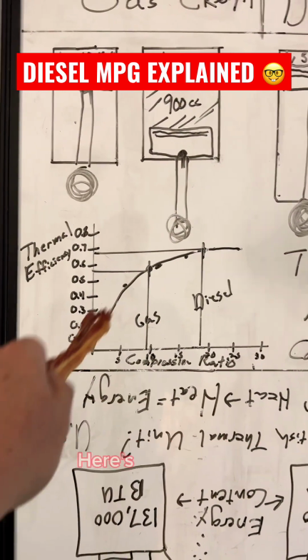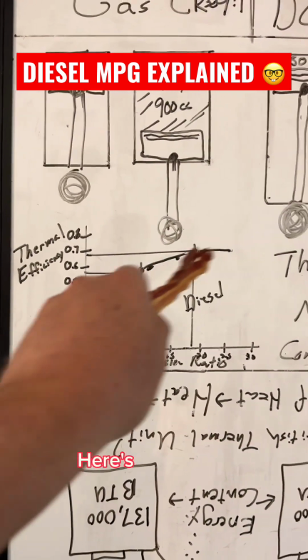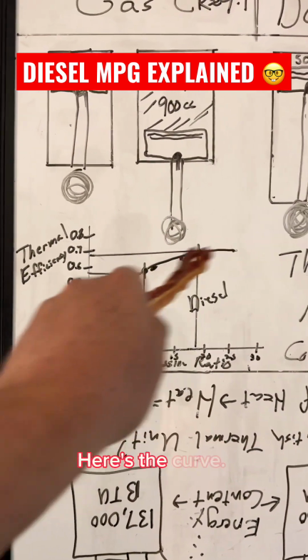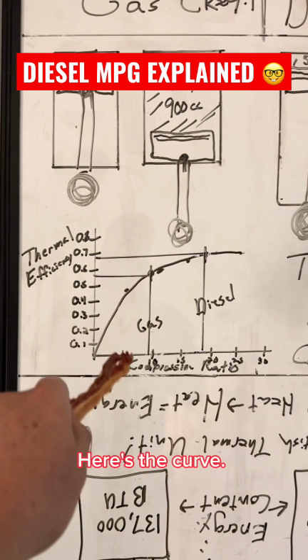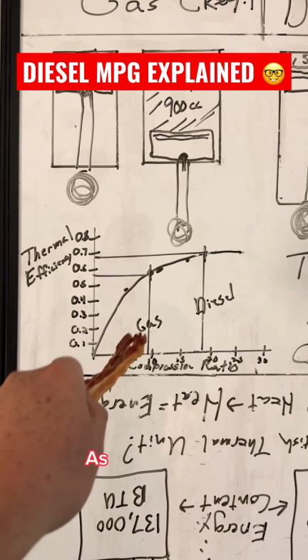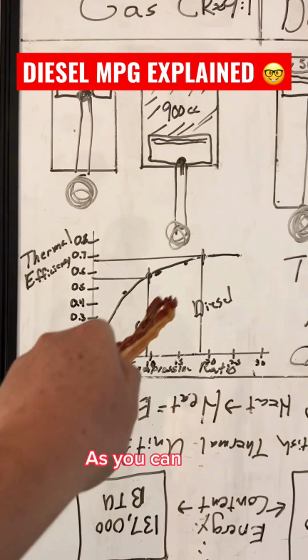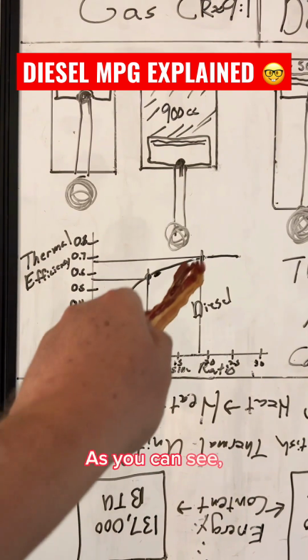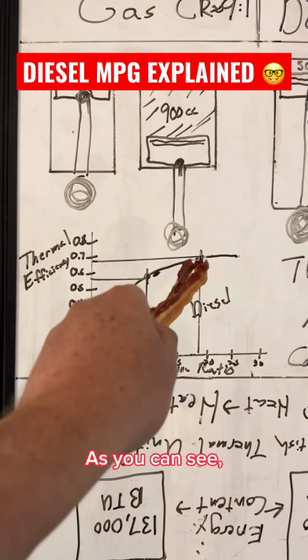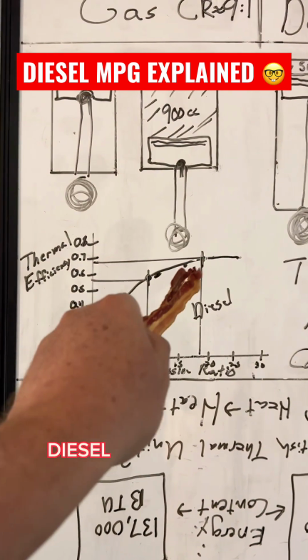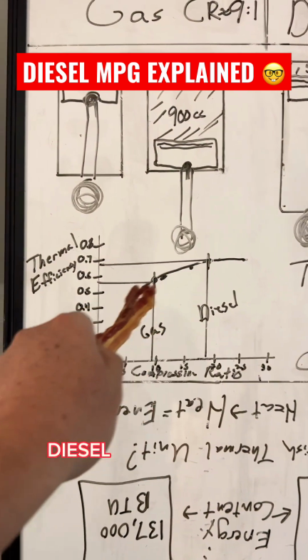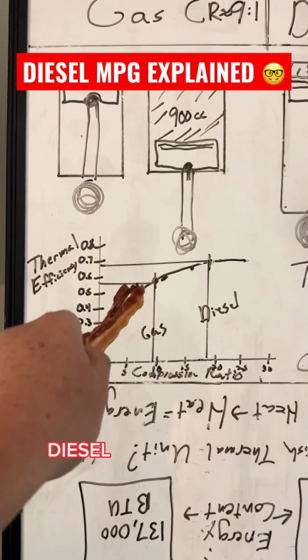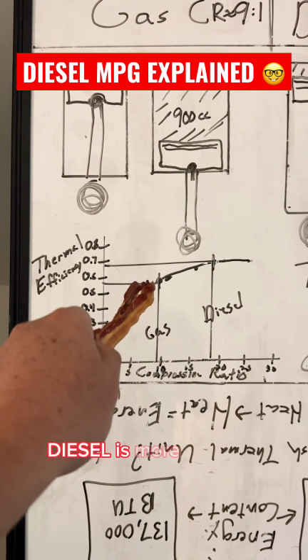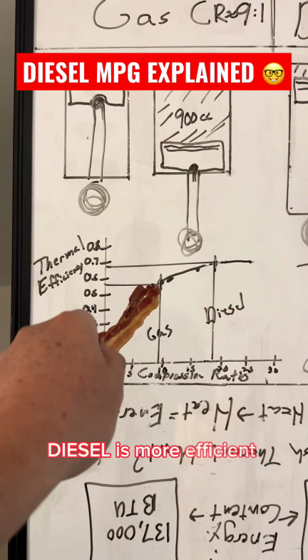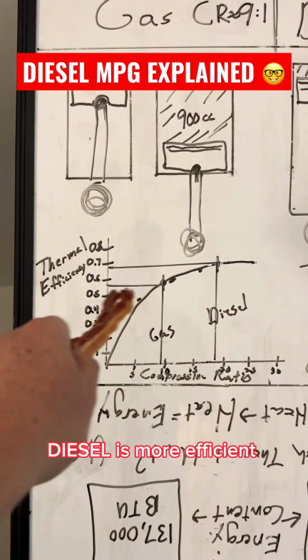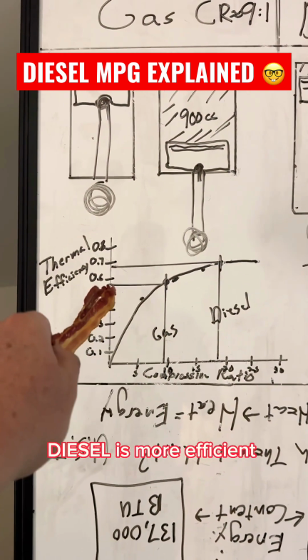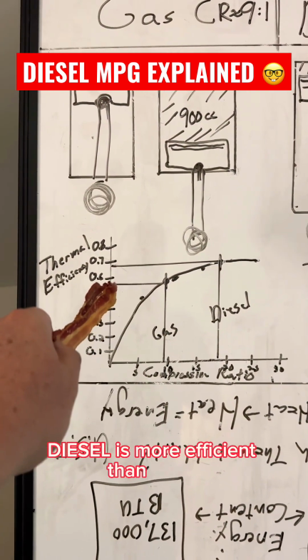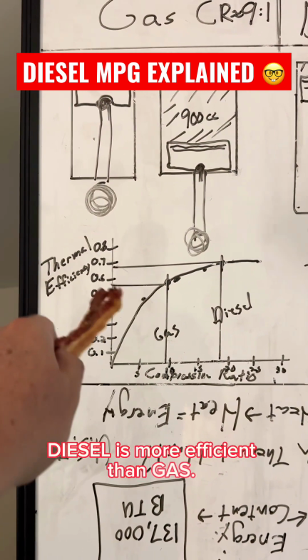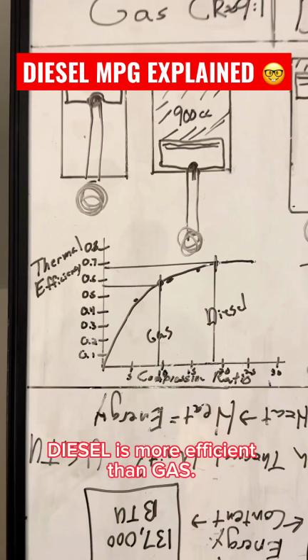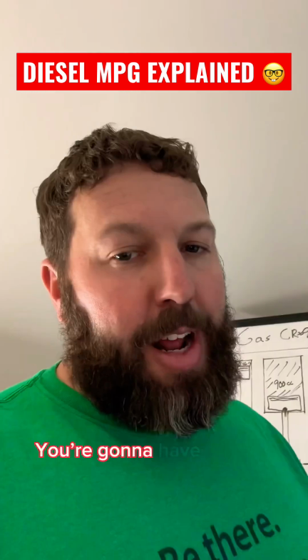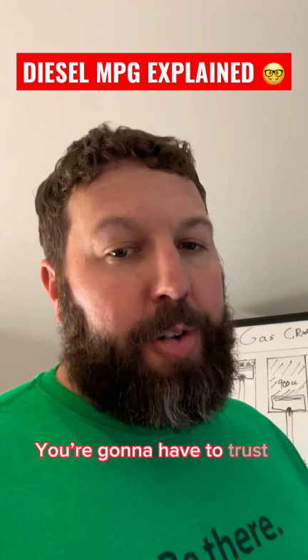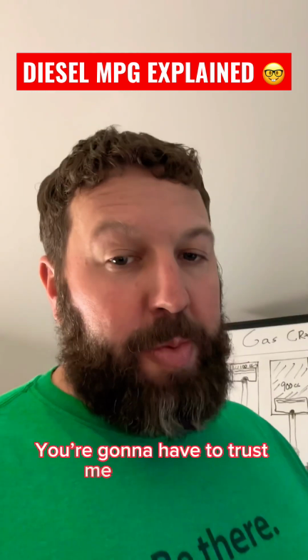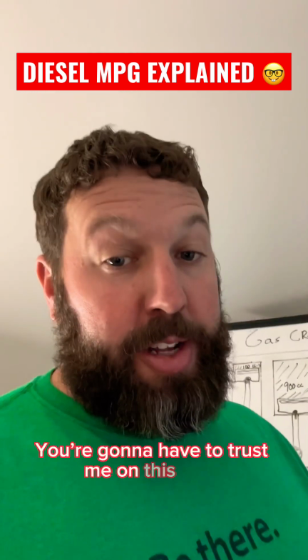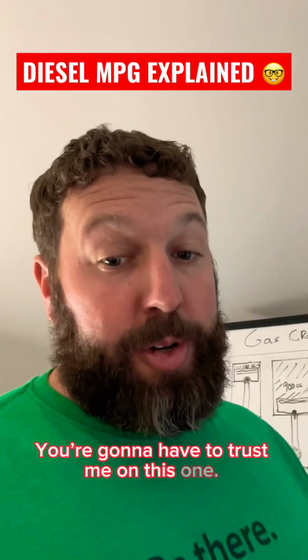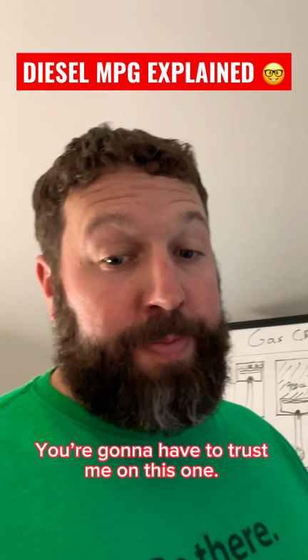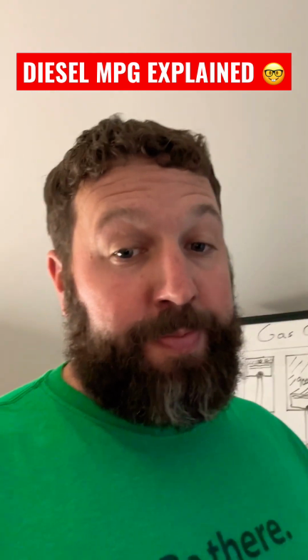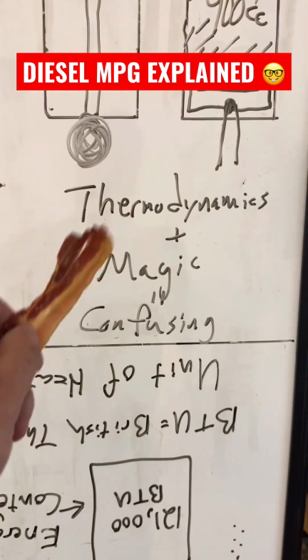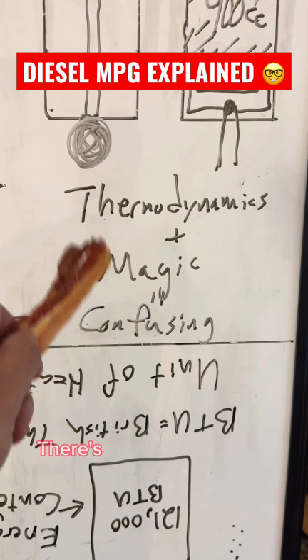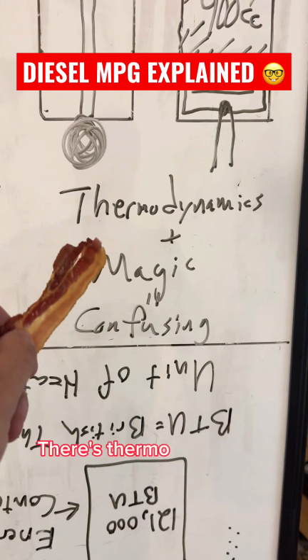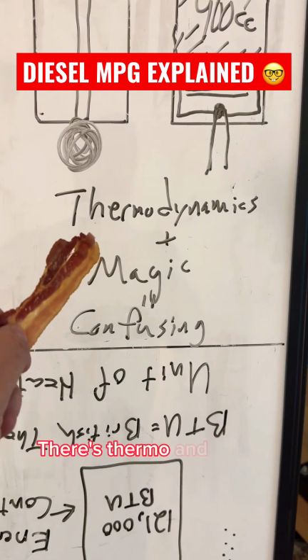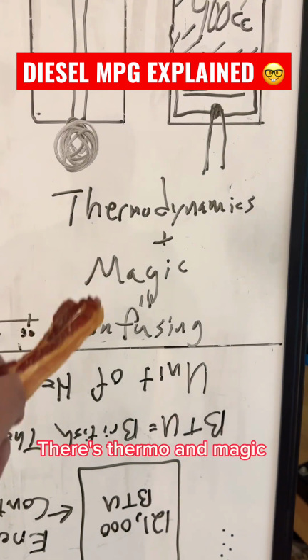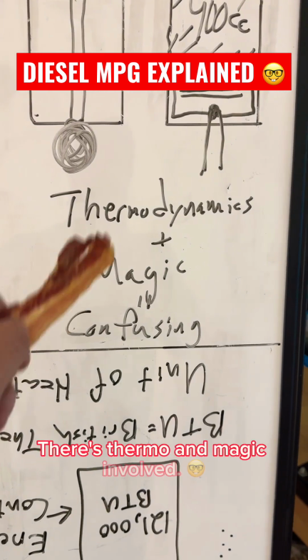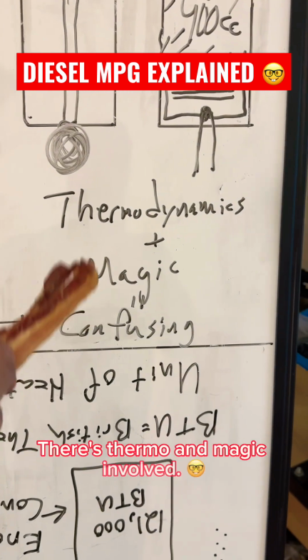Here's the curve. As you can see, diesel is more efficient than gas. You have to trust me on this one — there's thermo and magic involved.